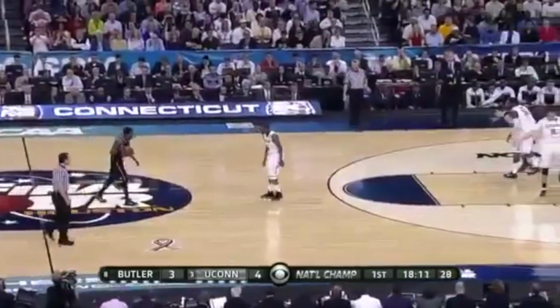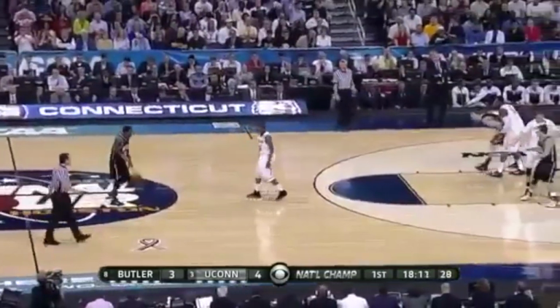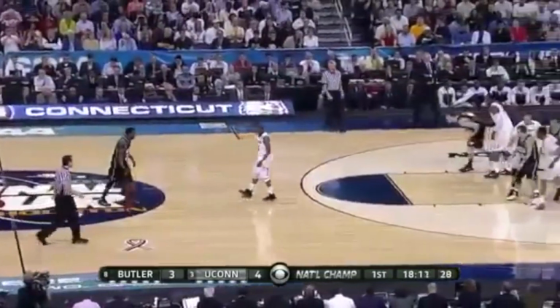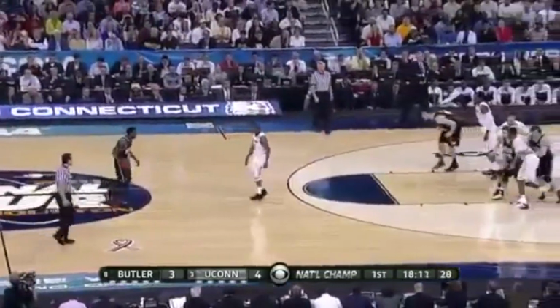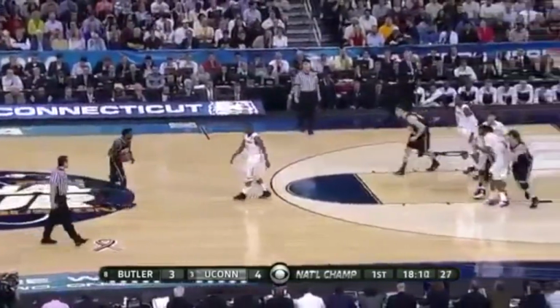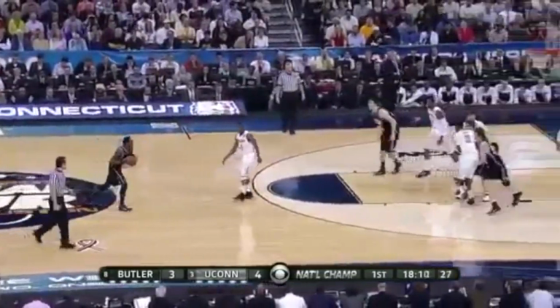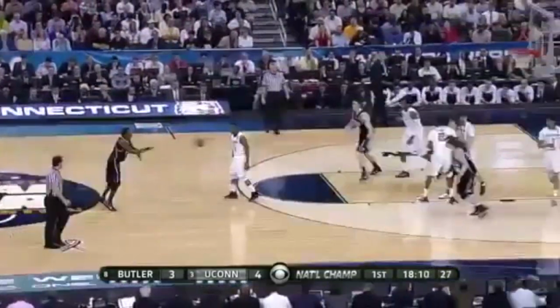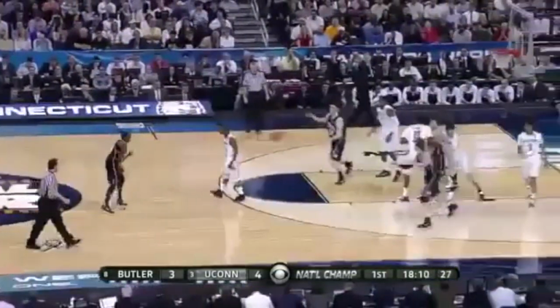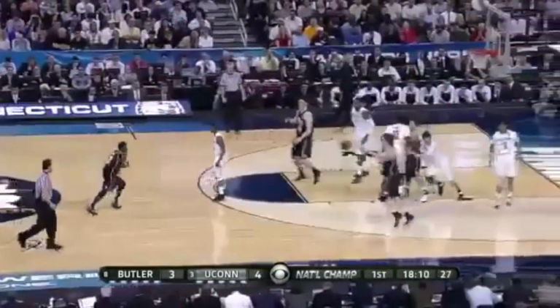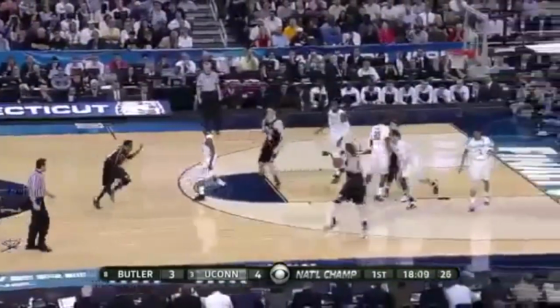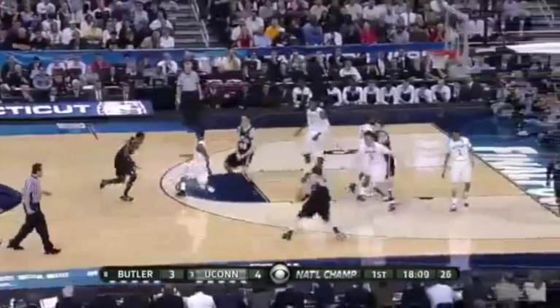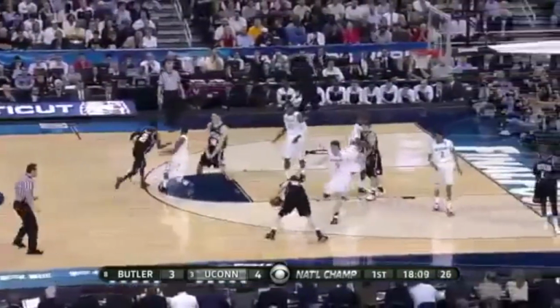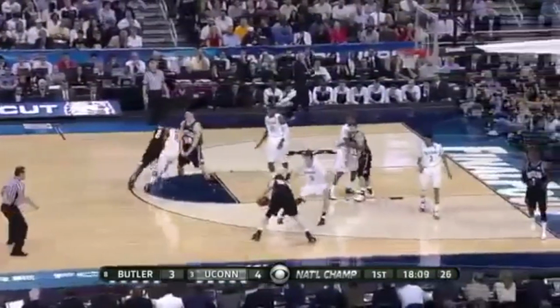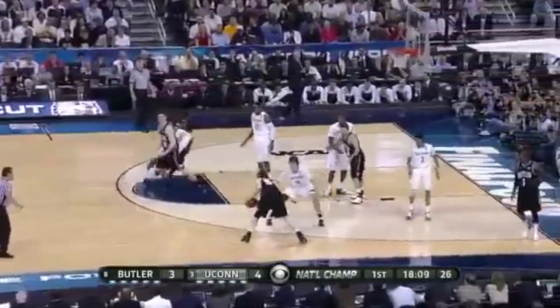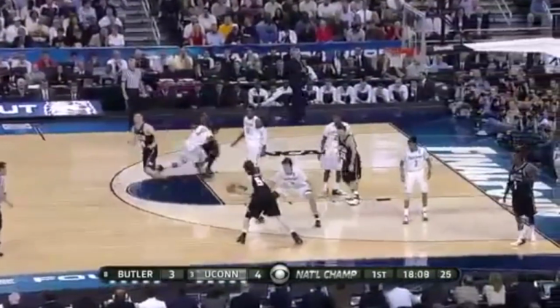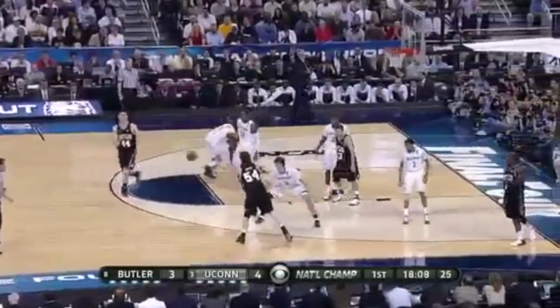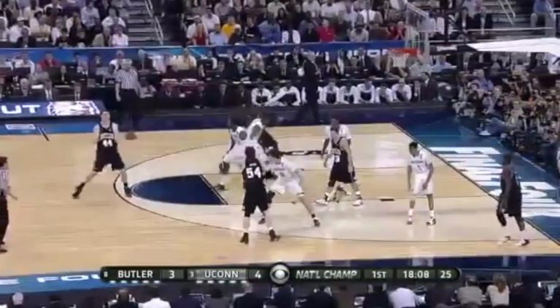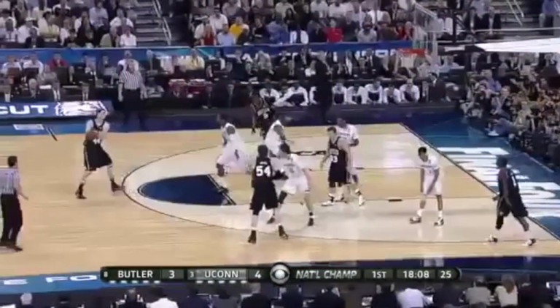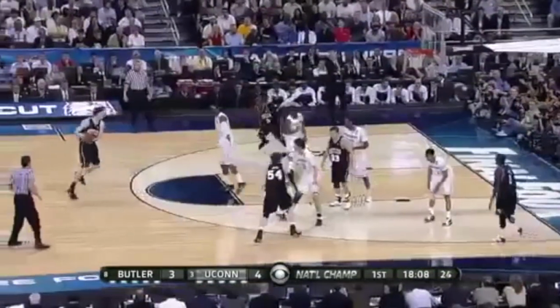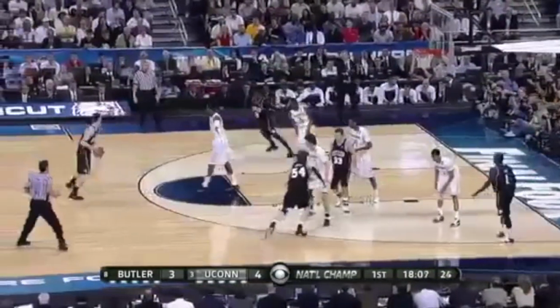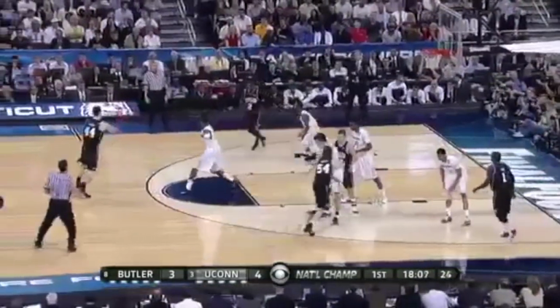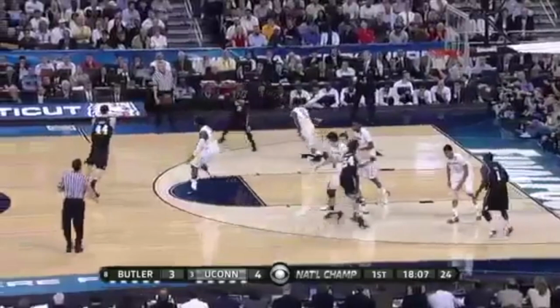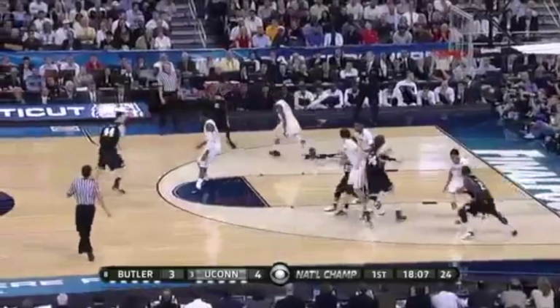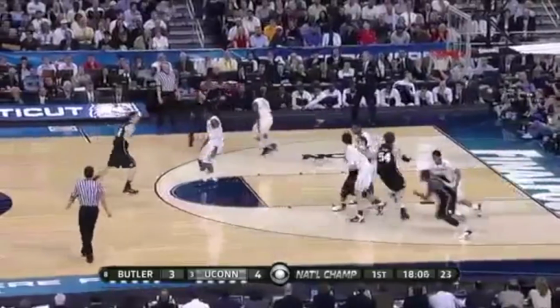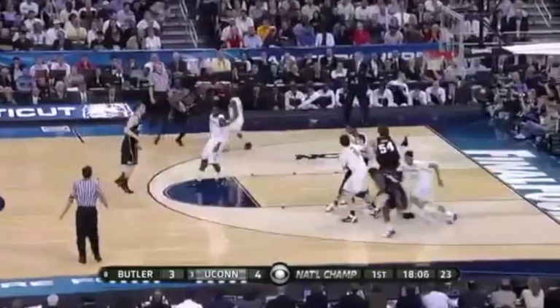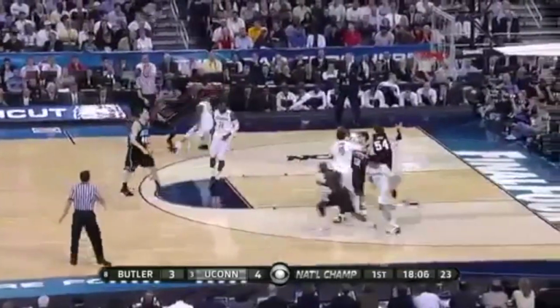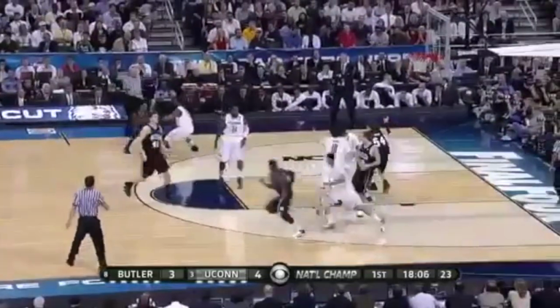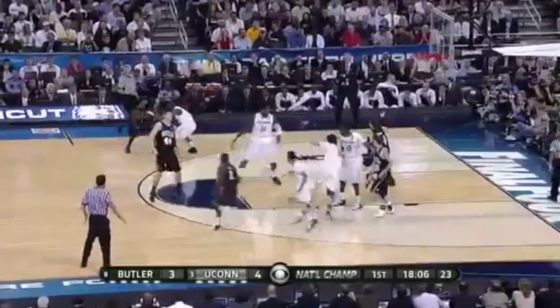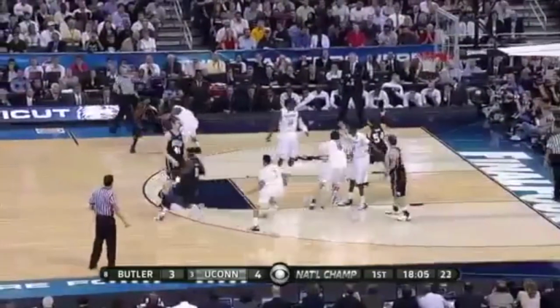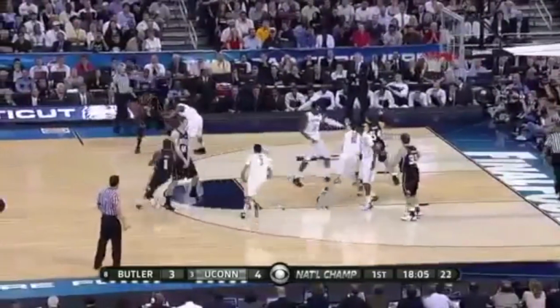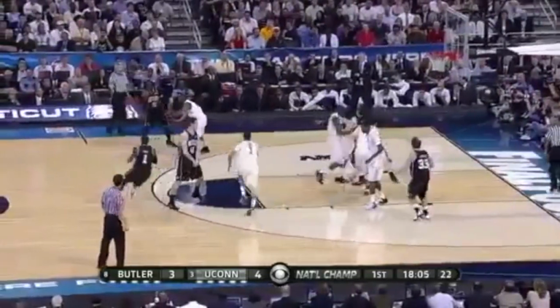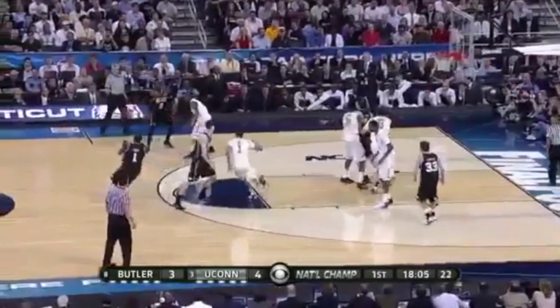Here, they will completely miss Matt Howard wide open in the post.